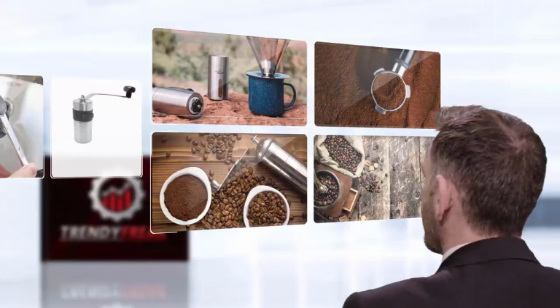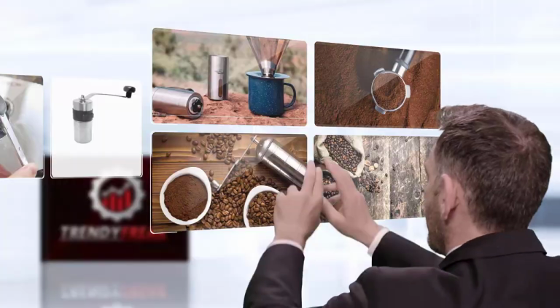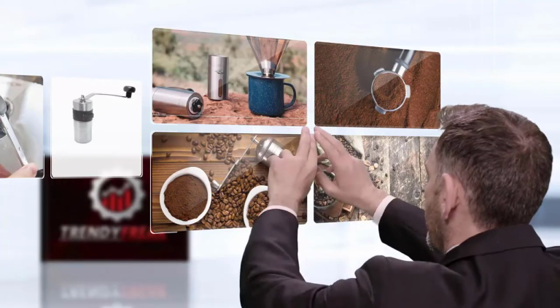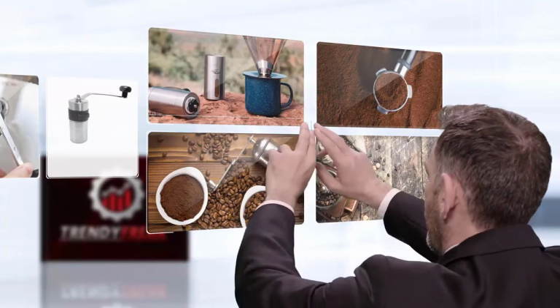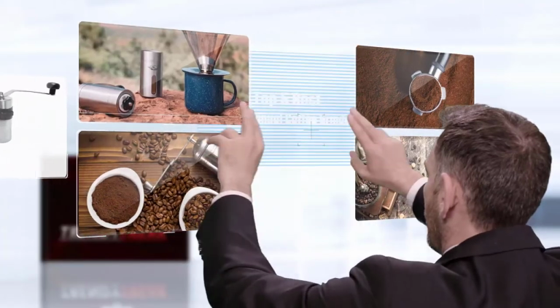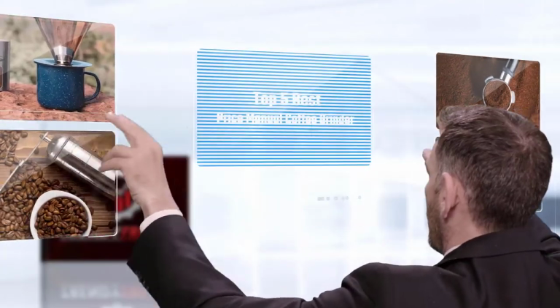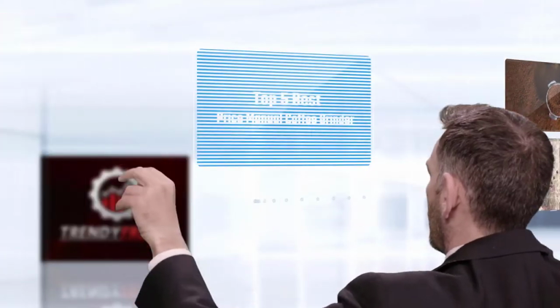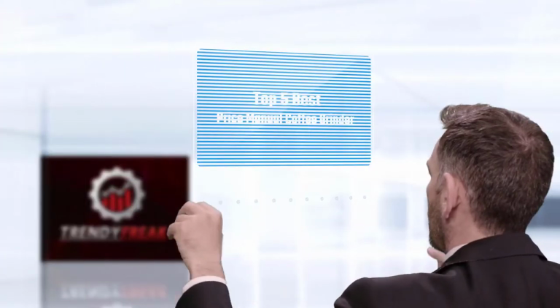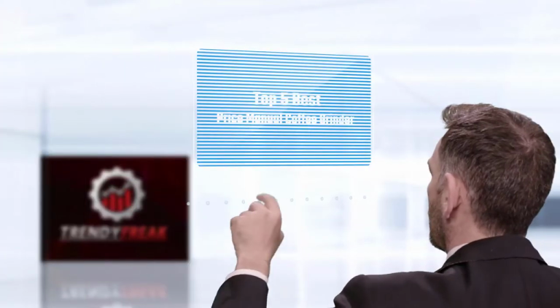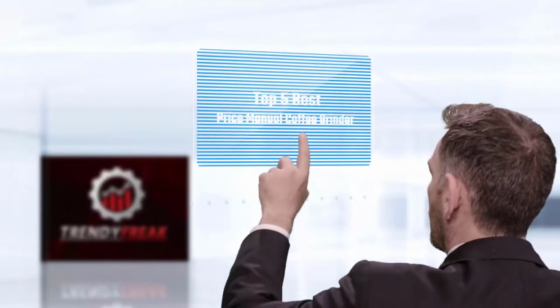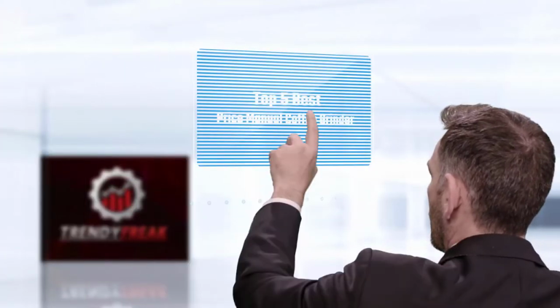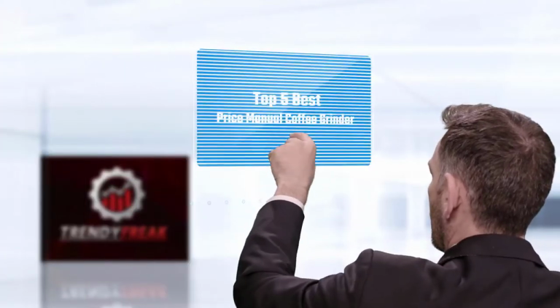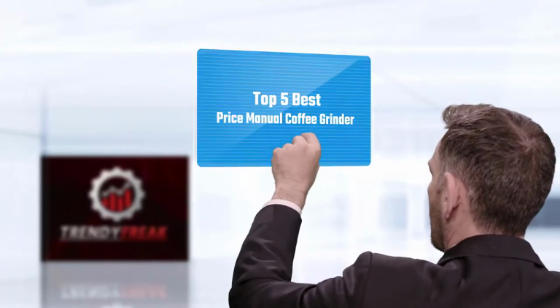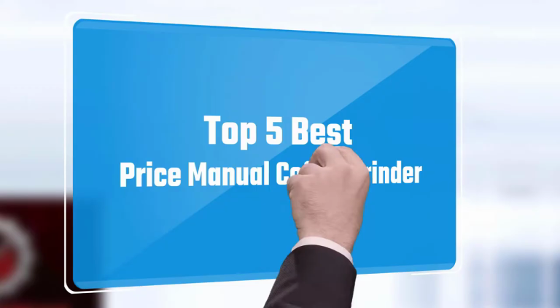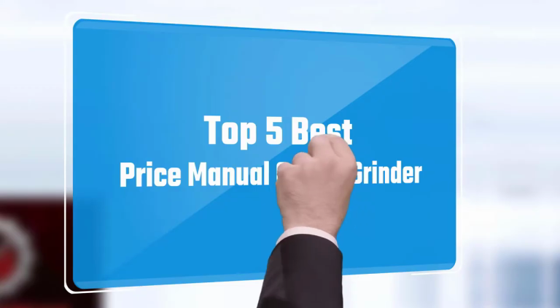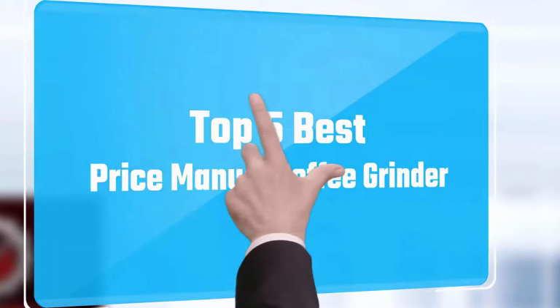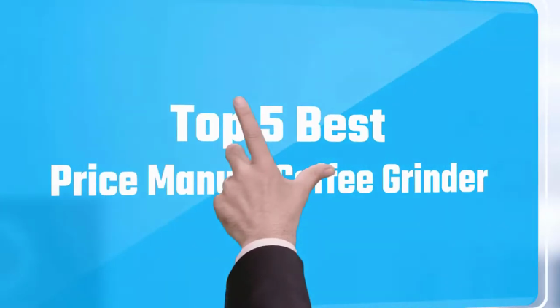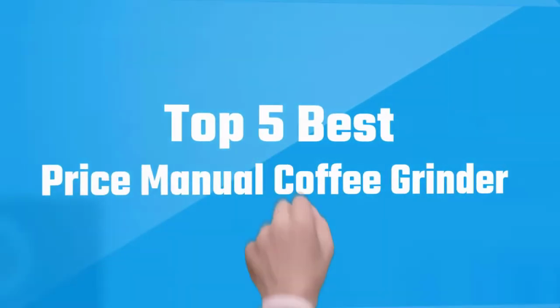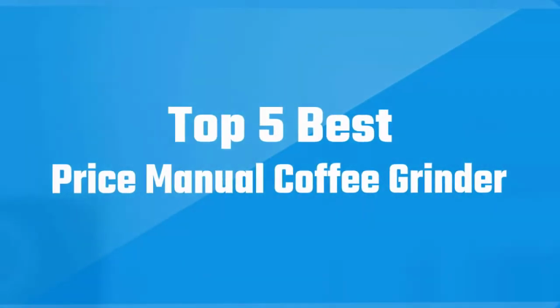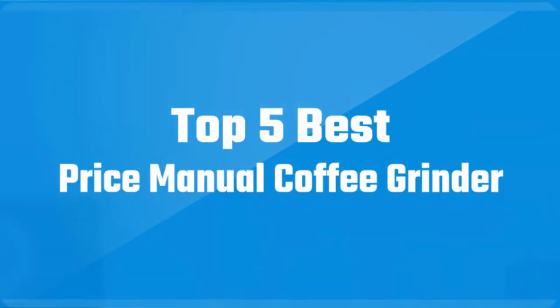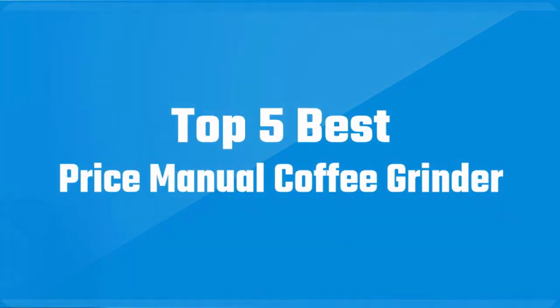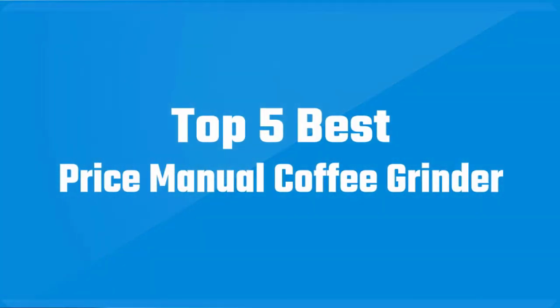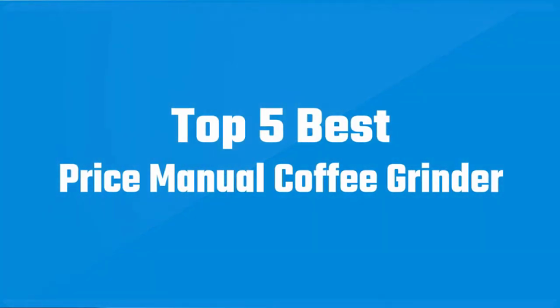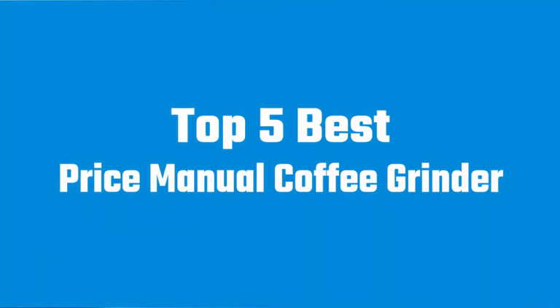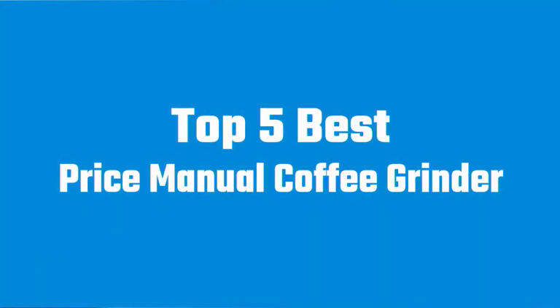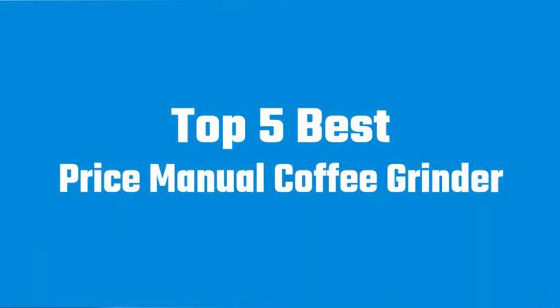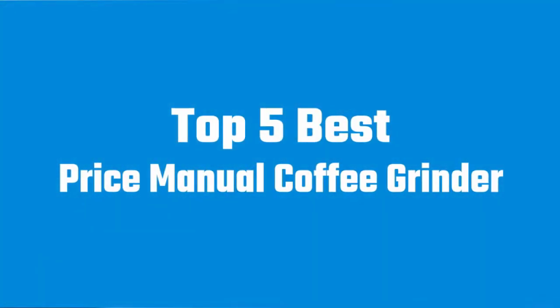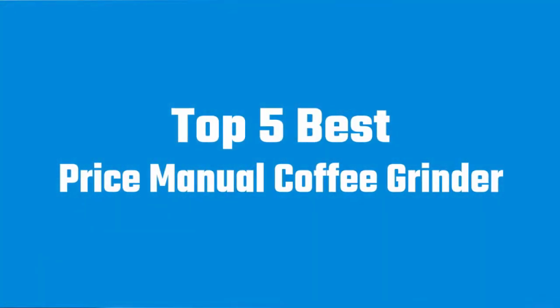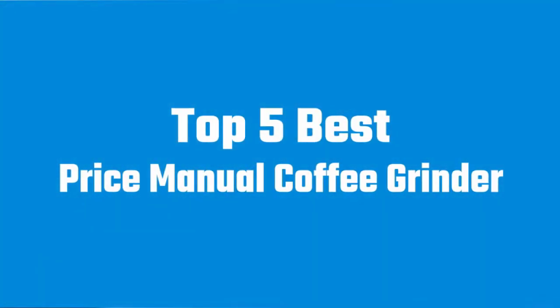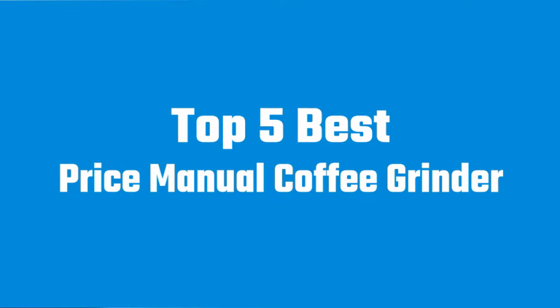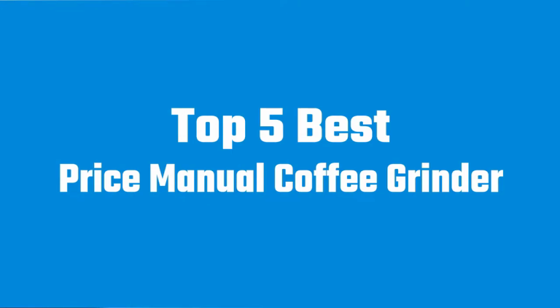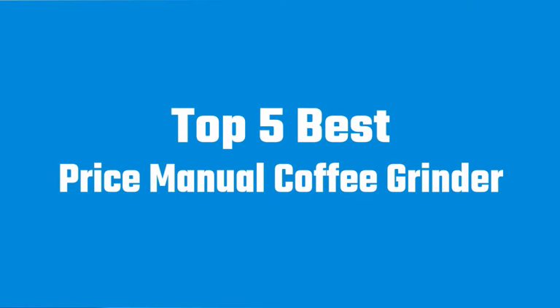Here we present the five best manual coffee grinders. Let's get started with the list.